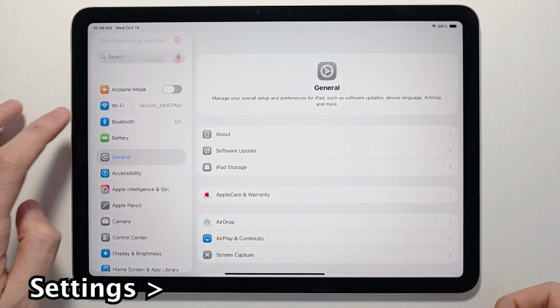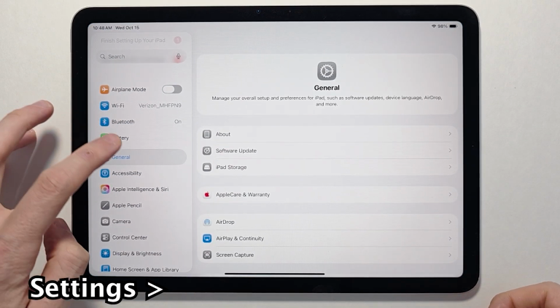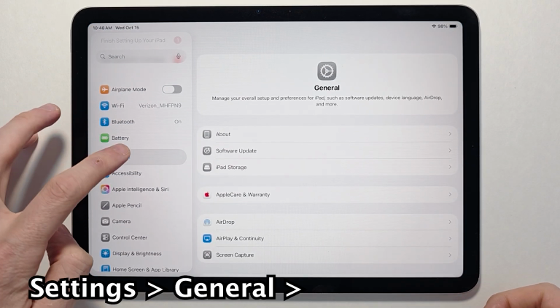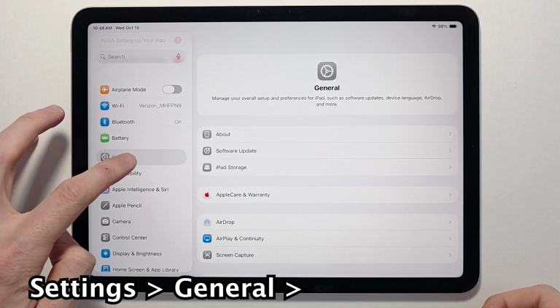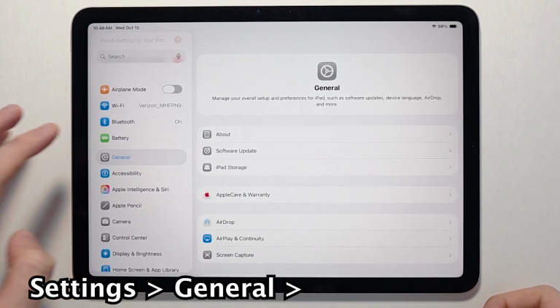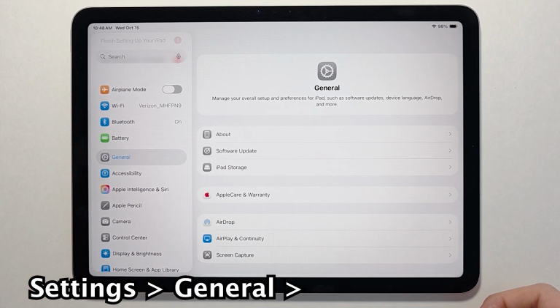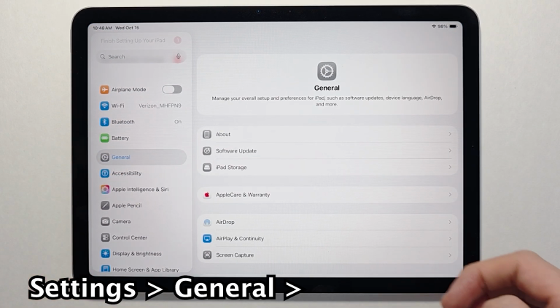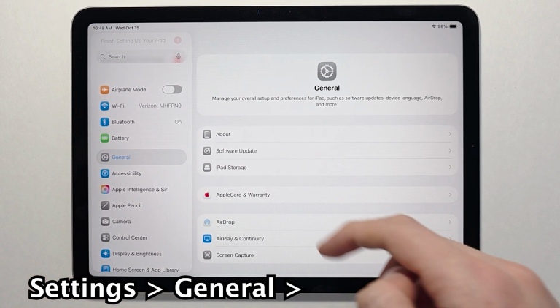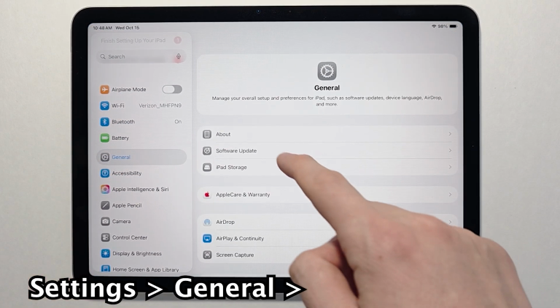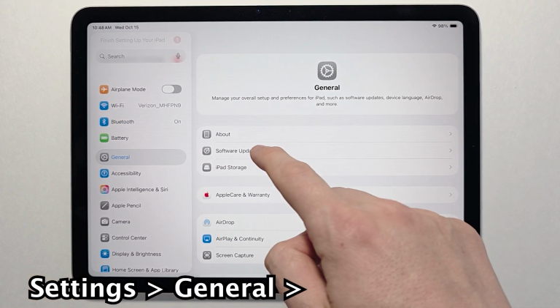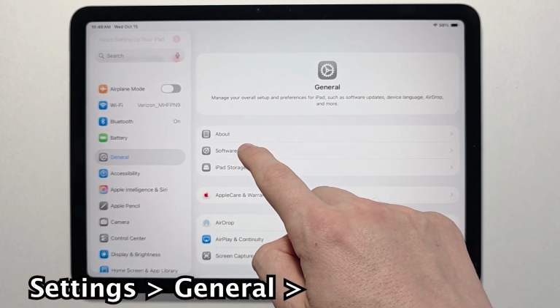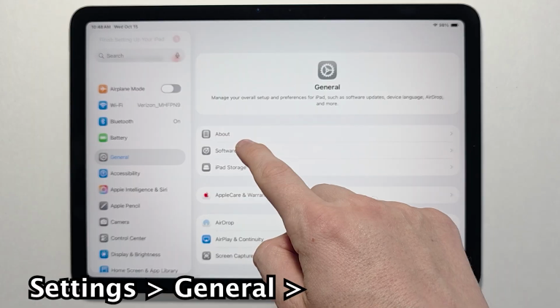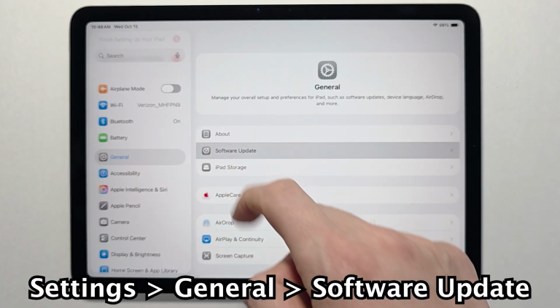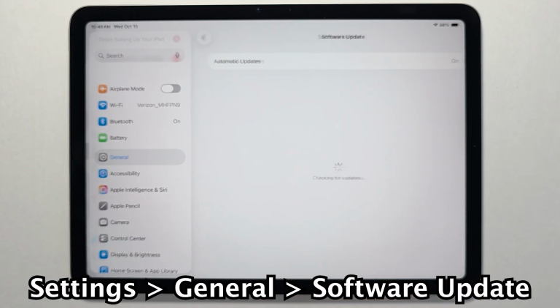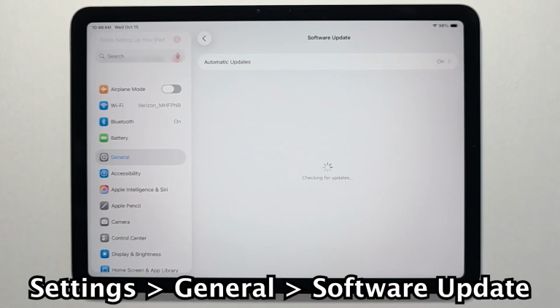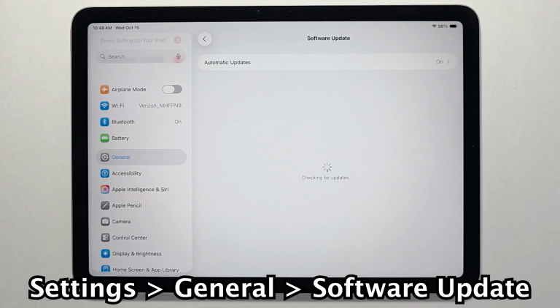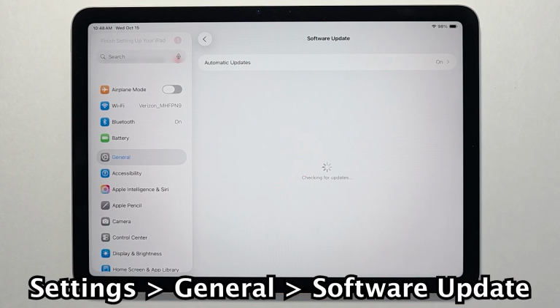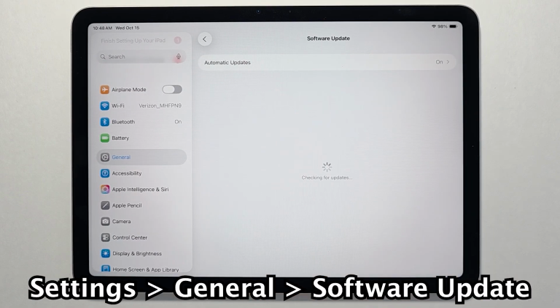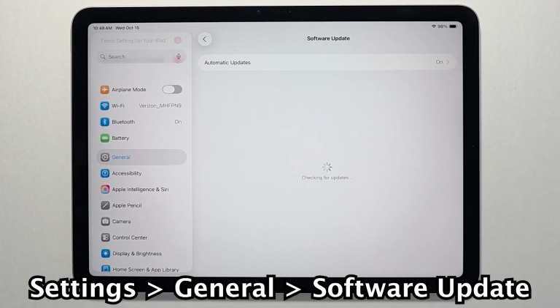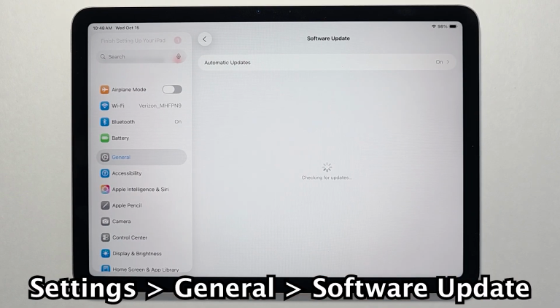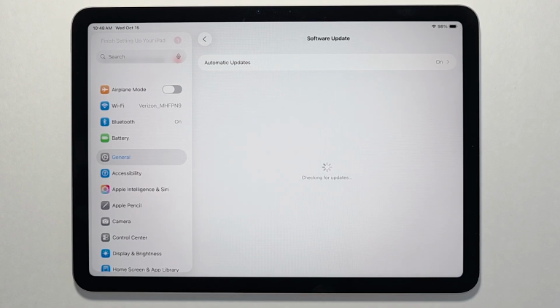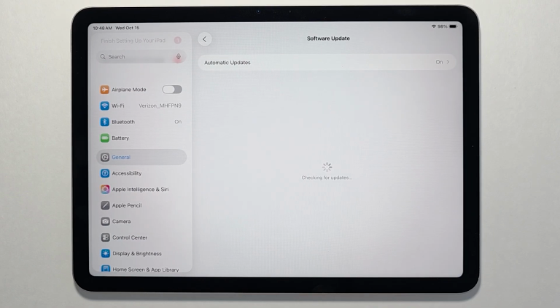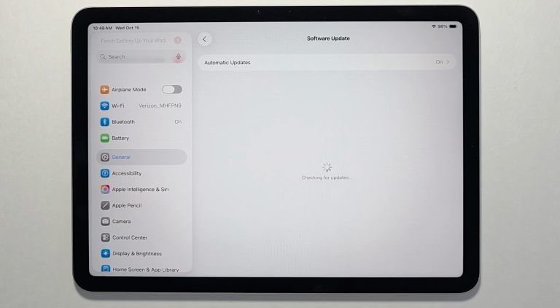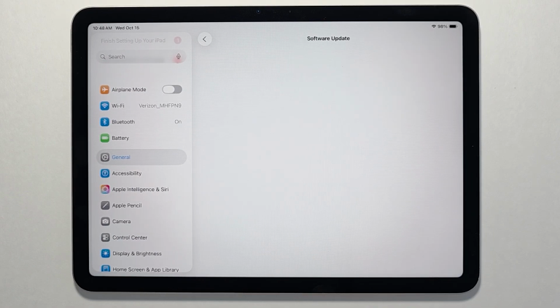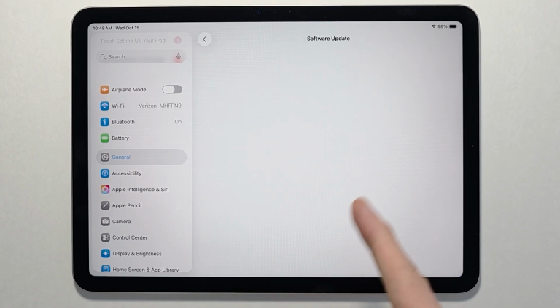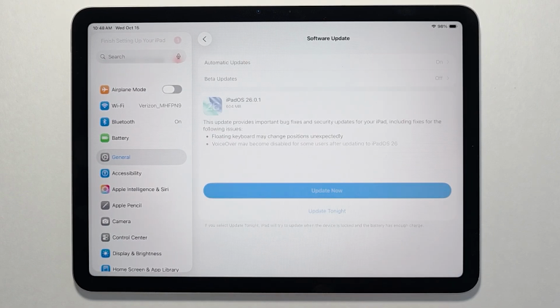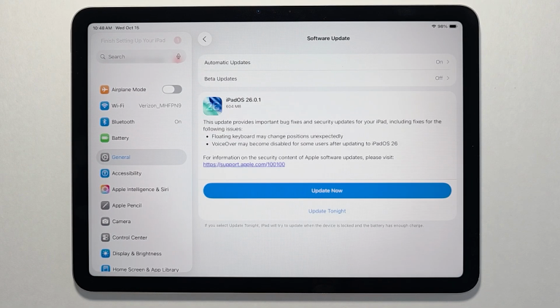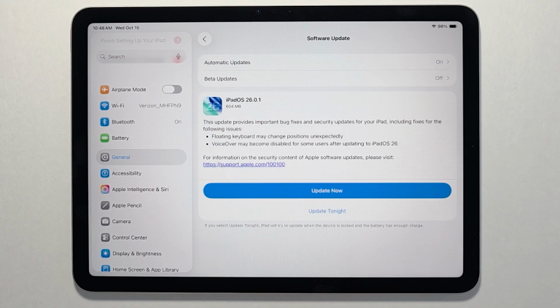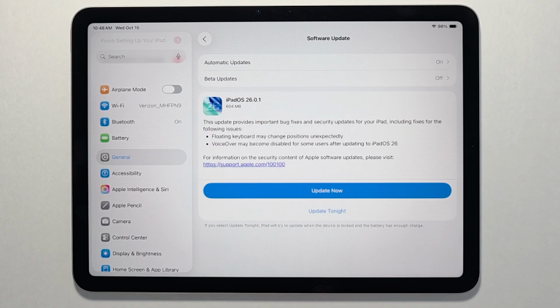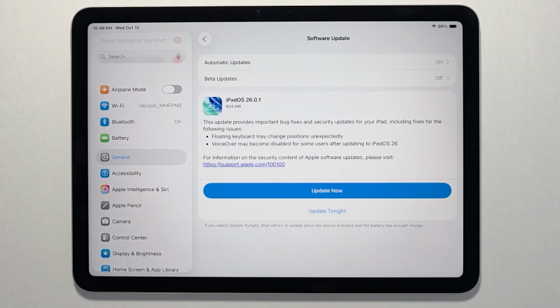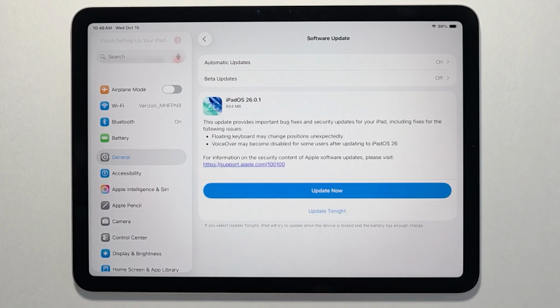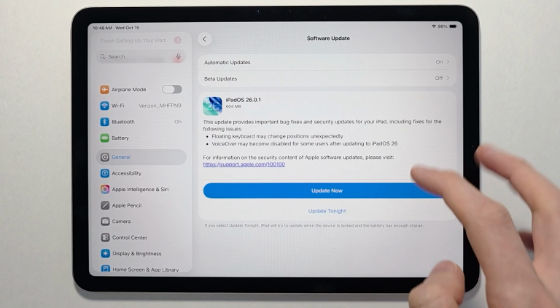Press on General, go to Software Update, and make sure you're up to date.